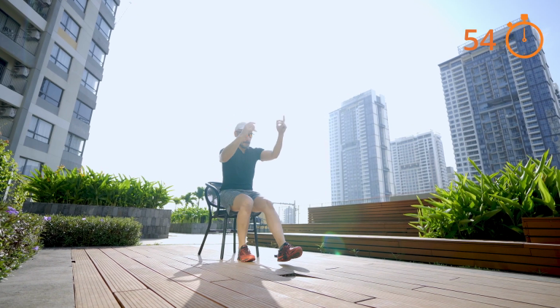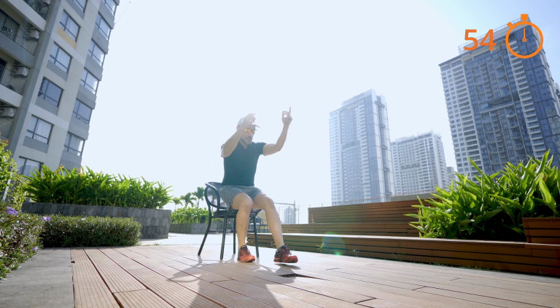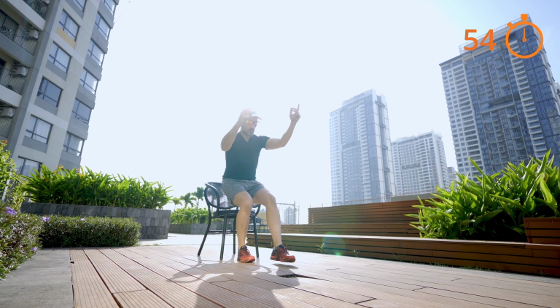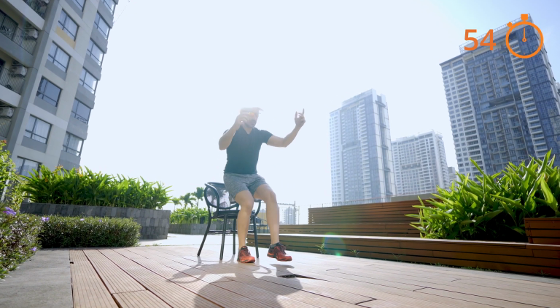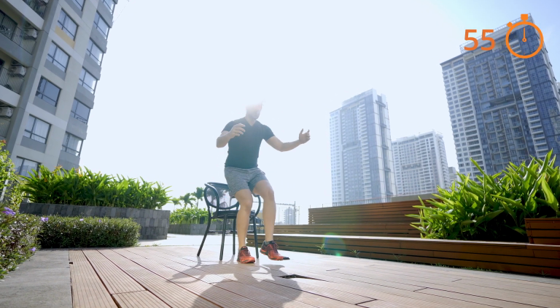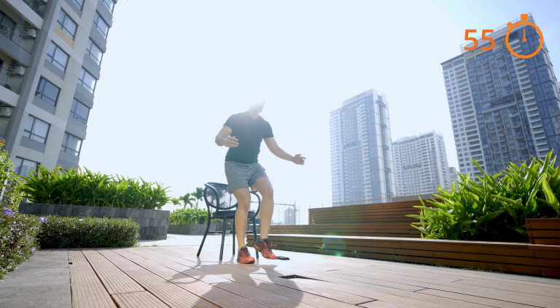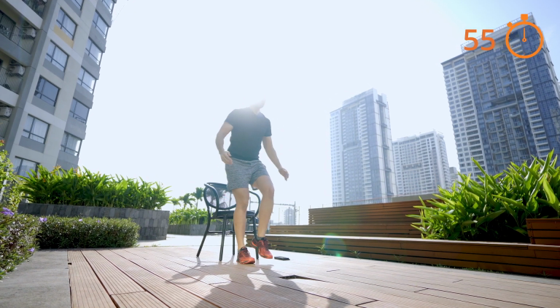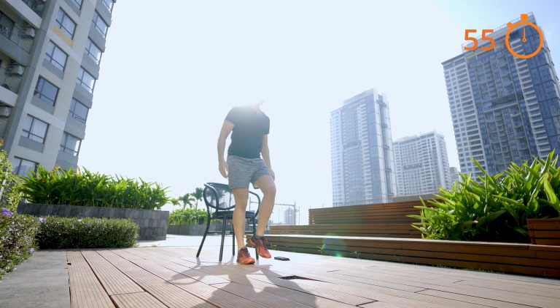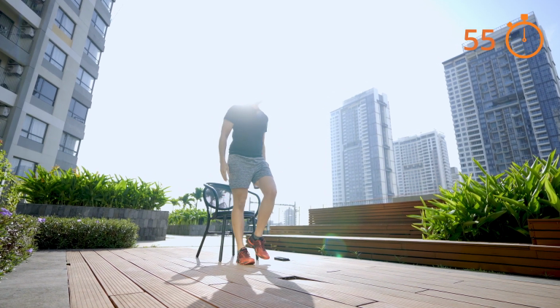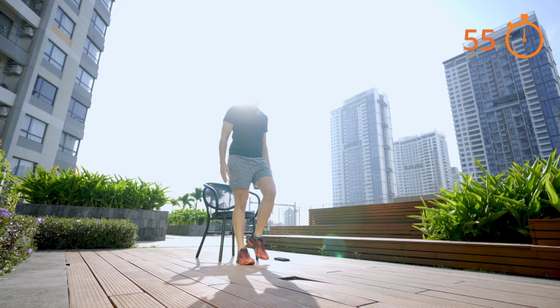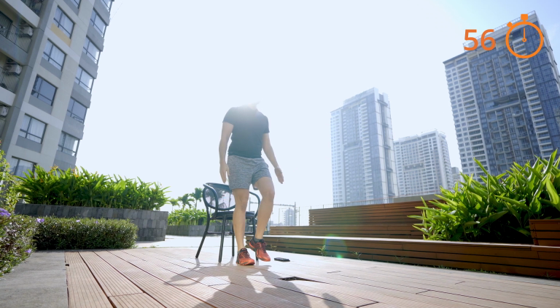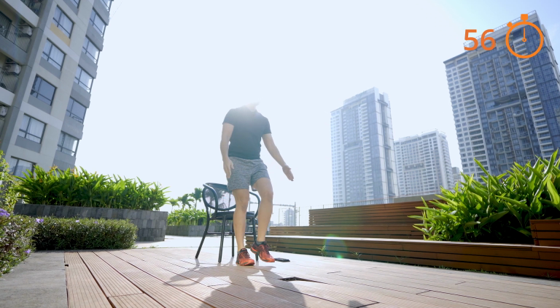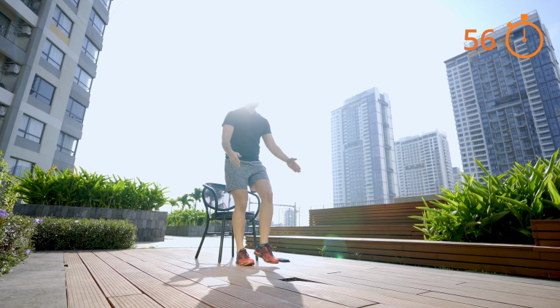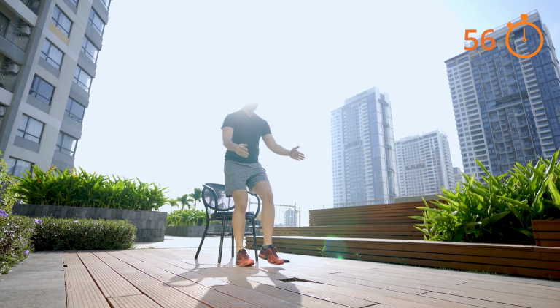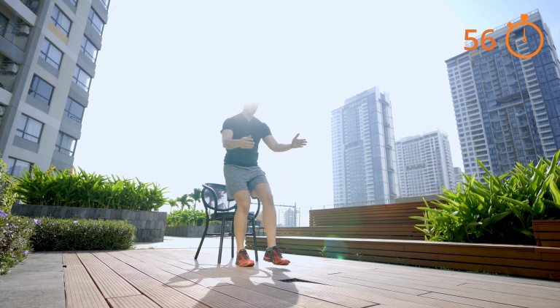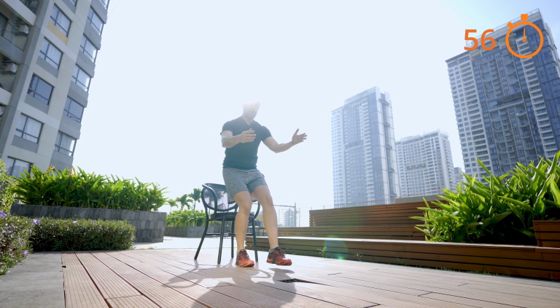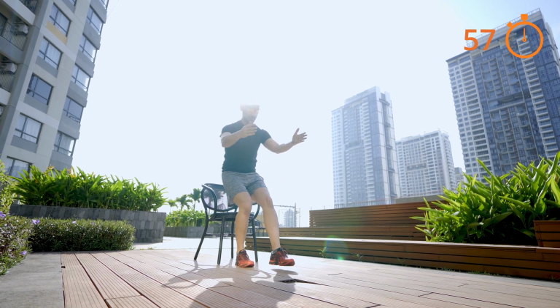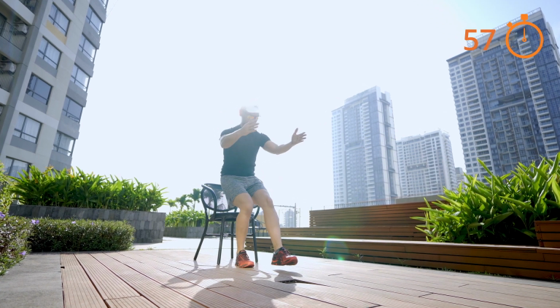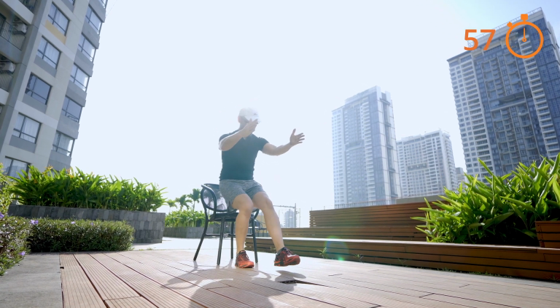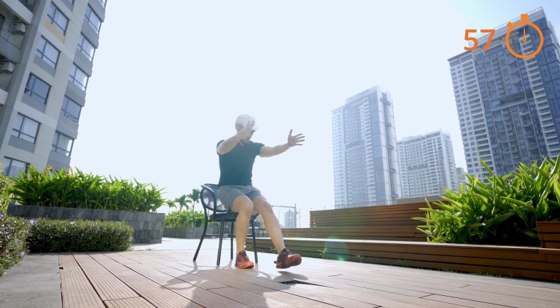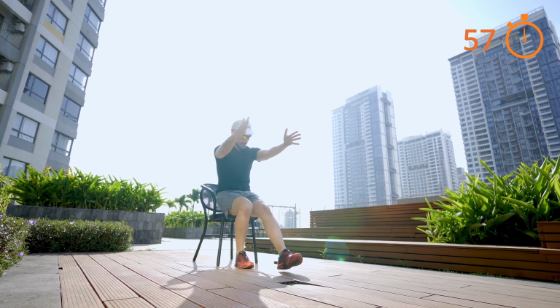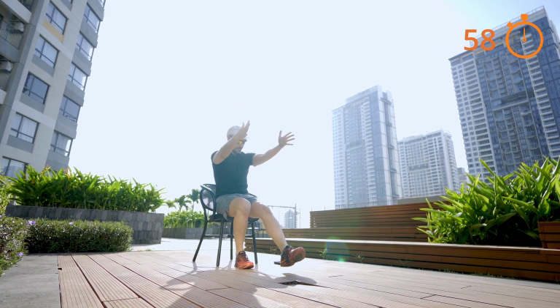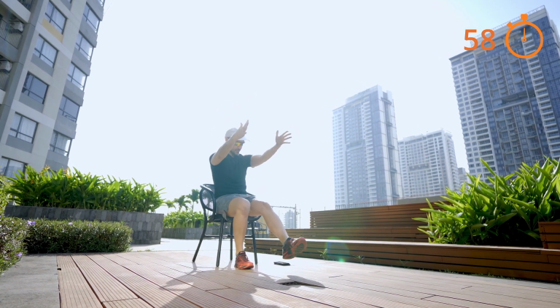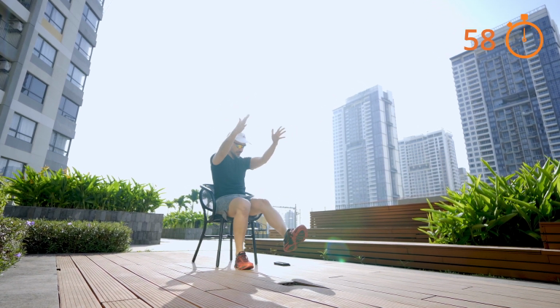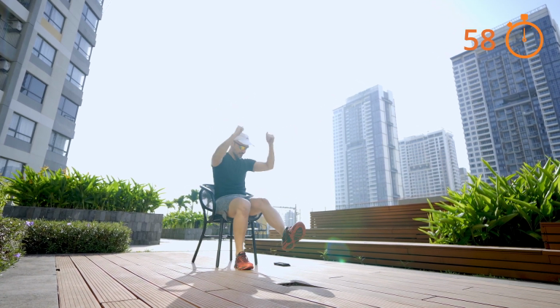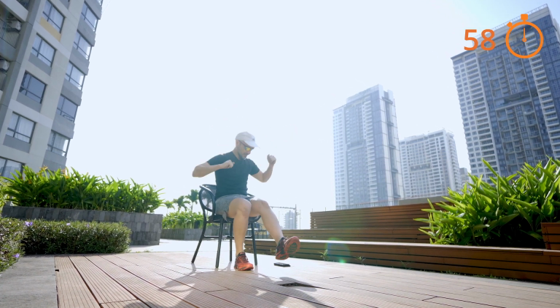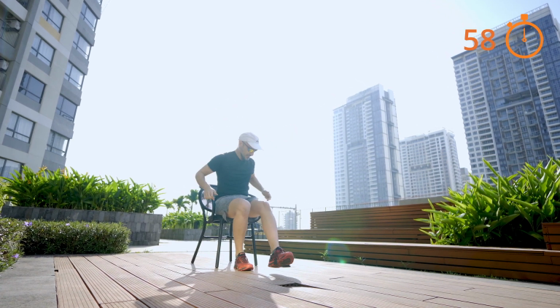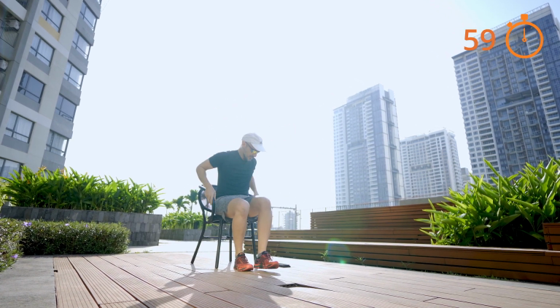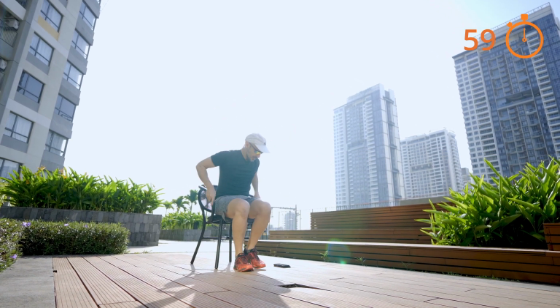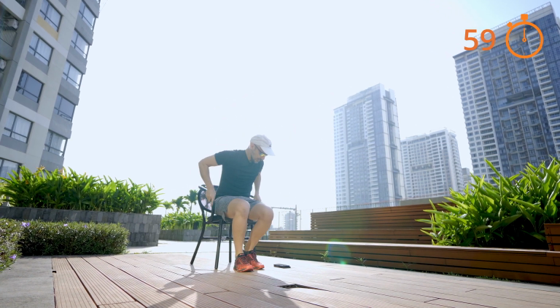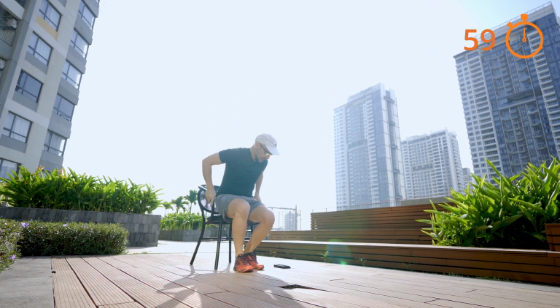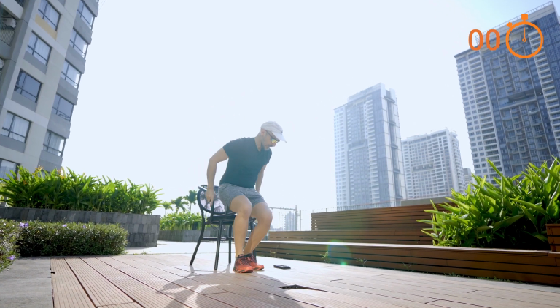As usual, try not to thrust your way up.